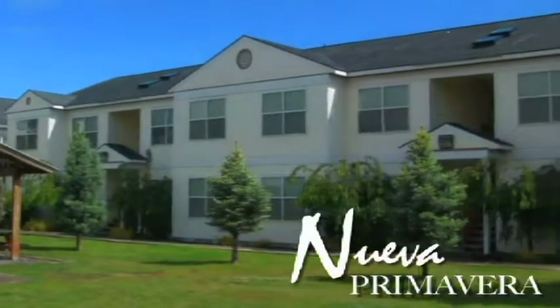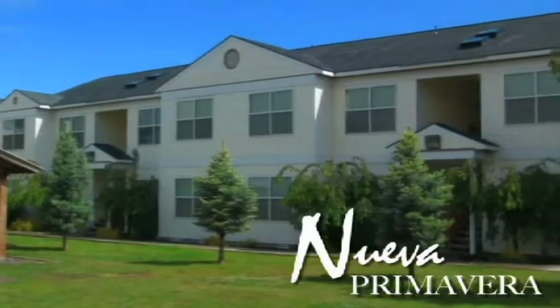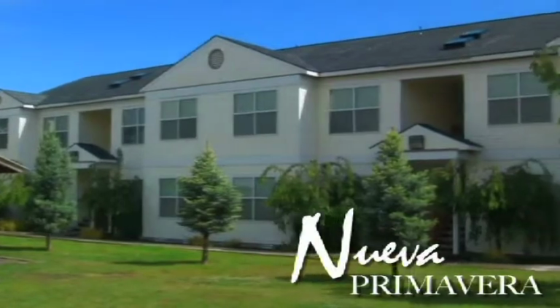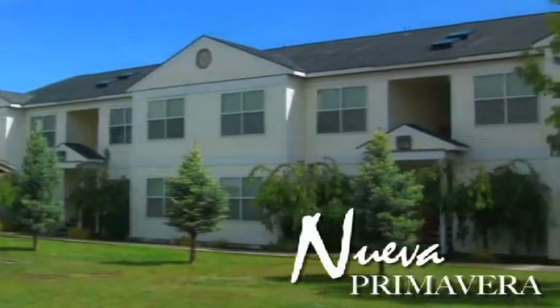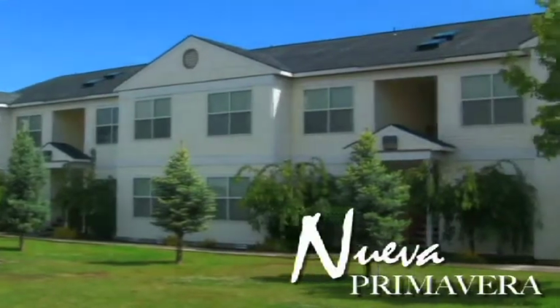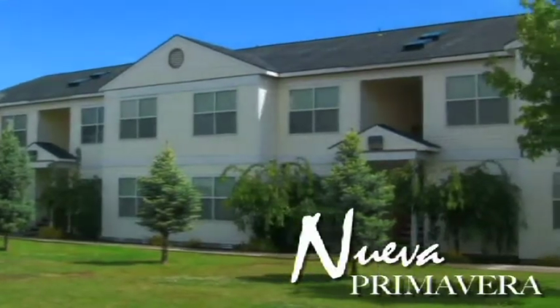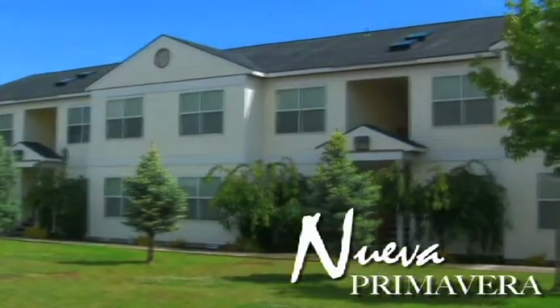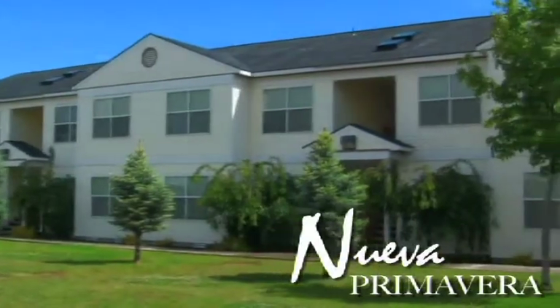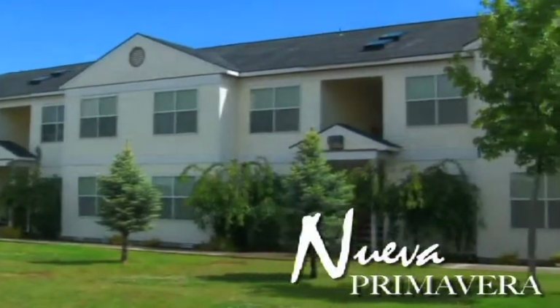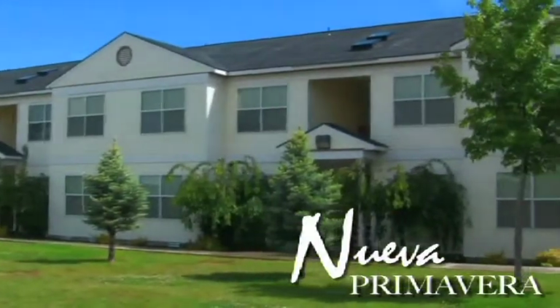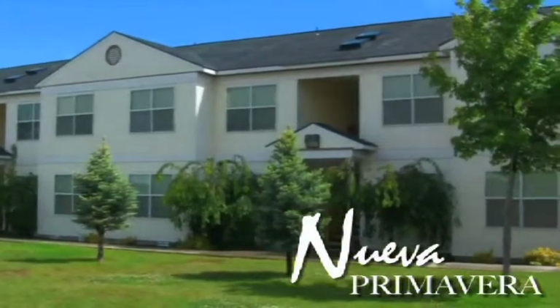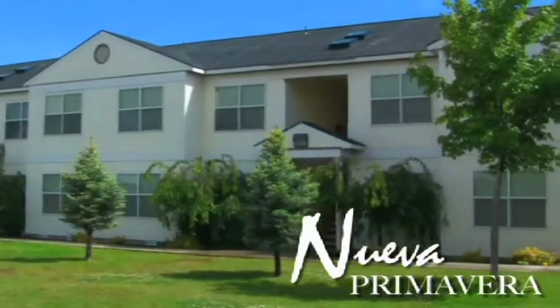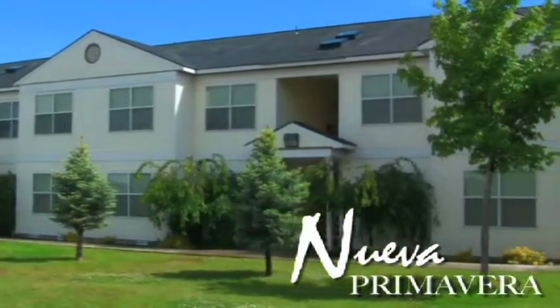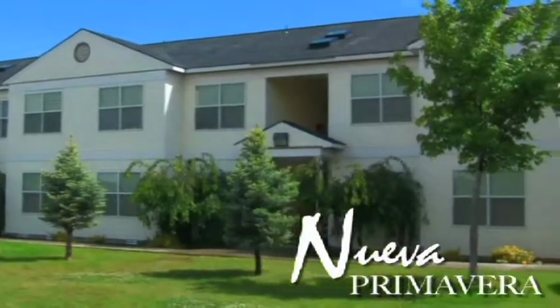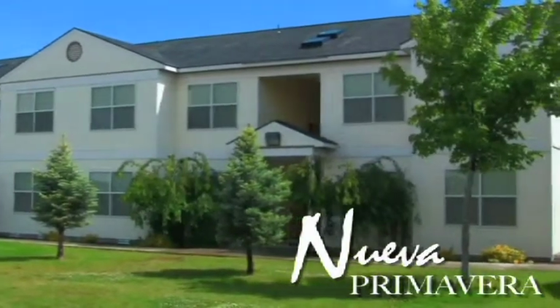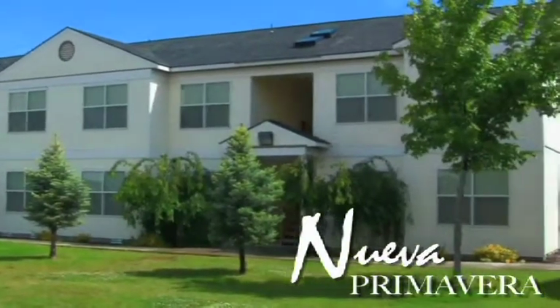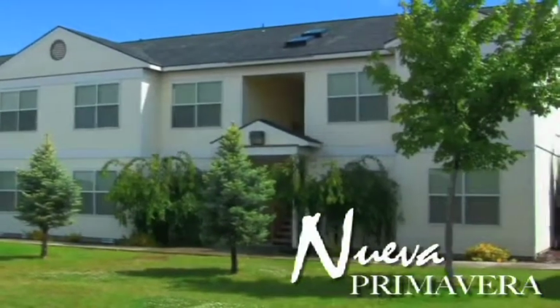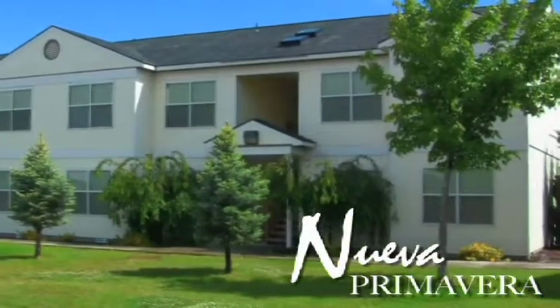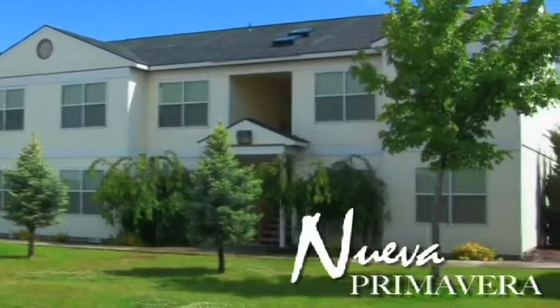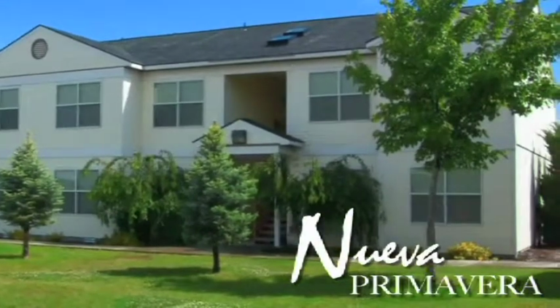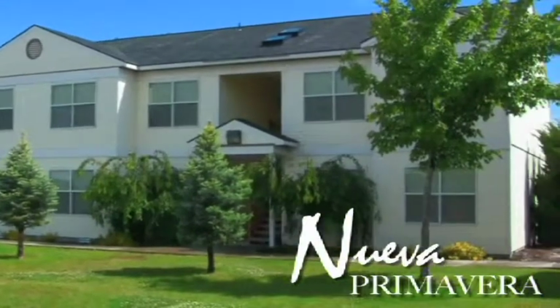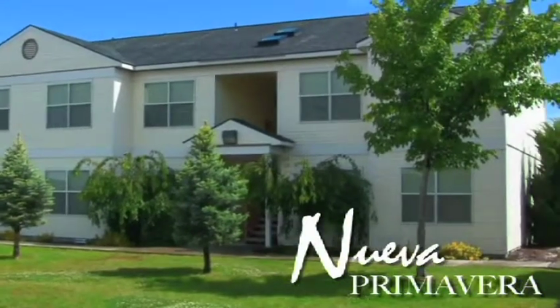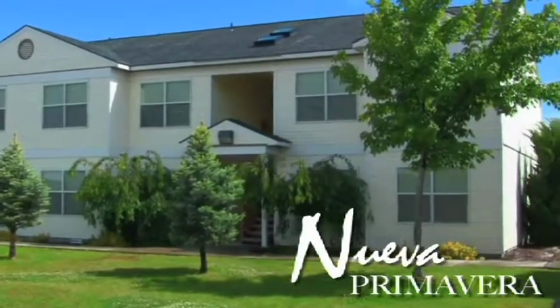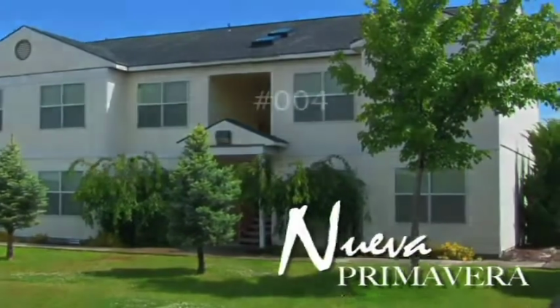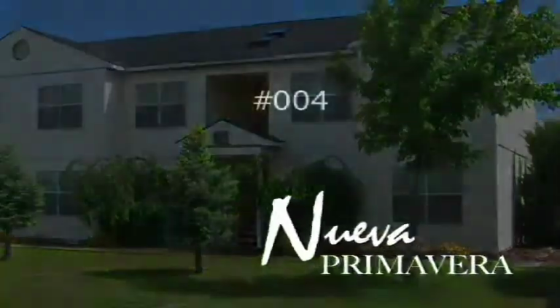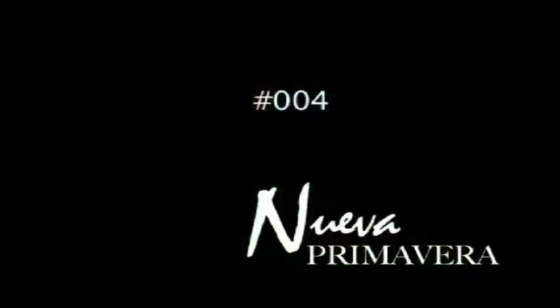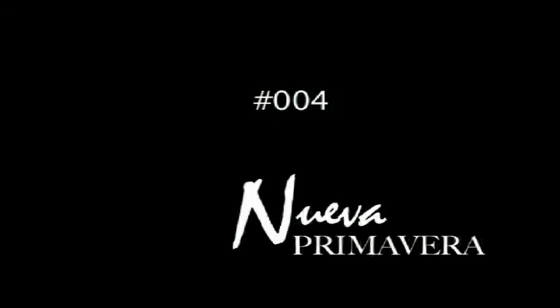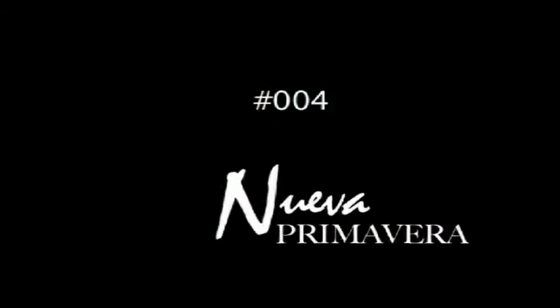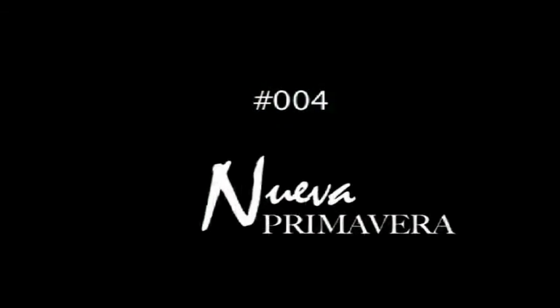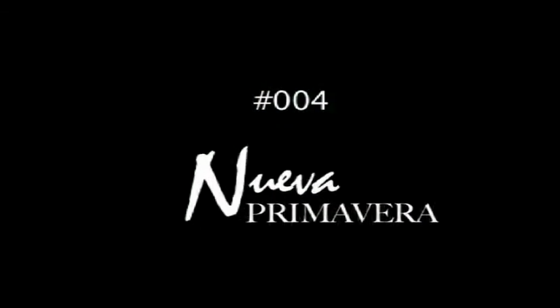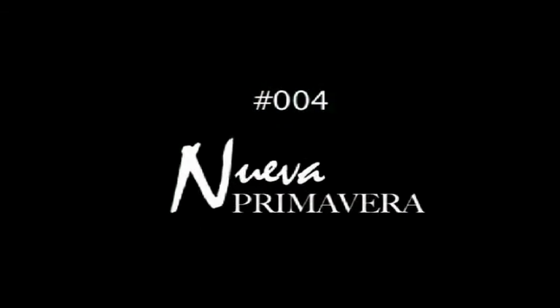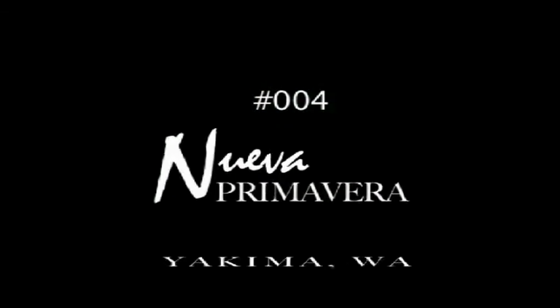Thank you! This has been presentation number 004, Nueva Primavera.